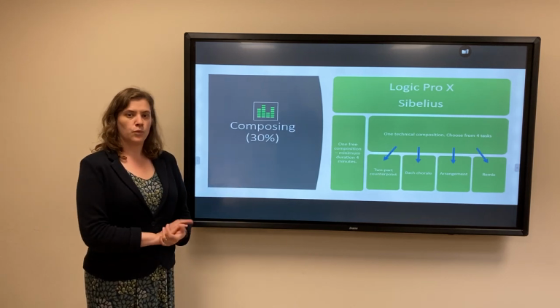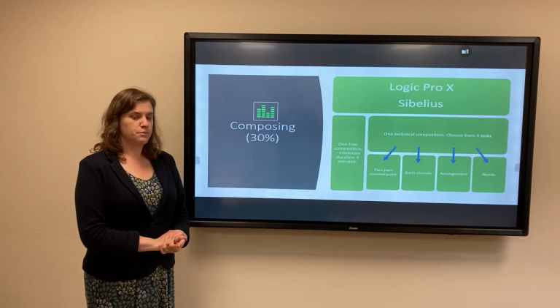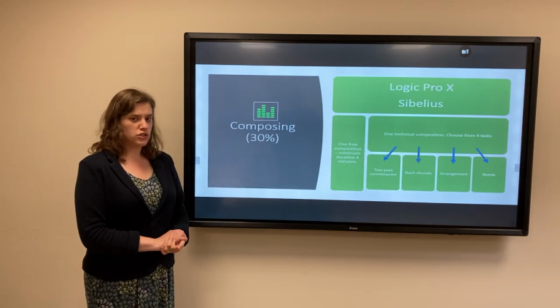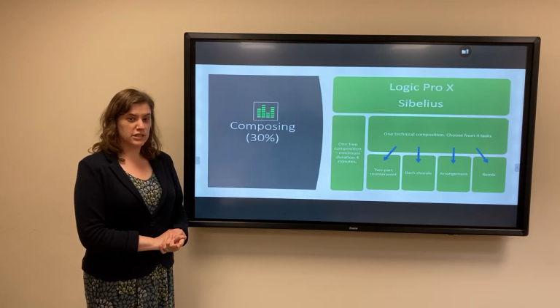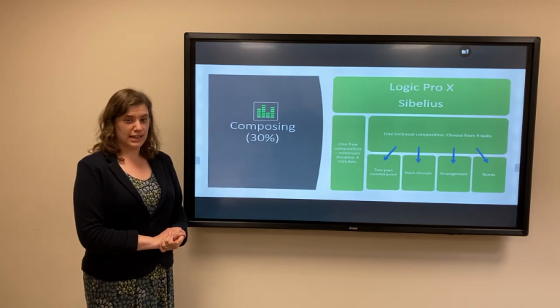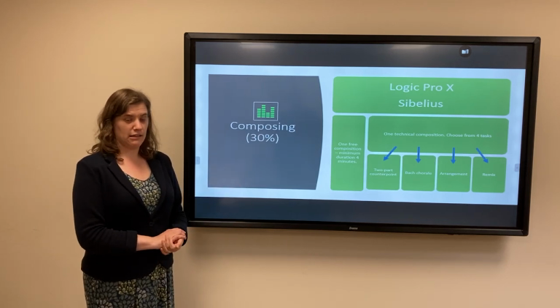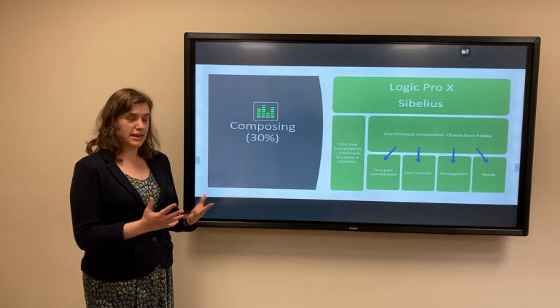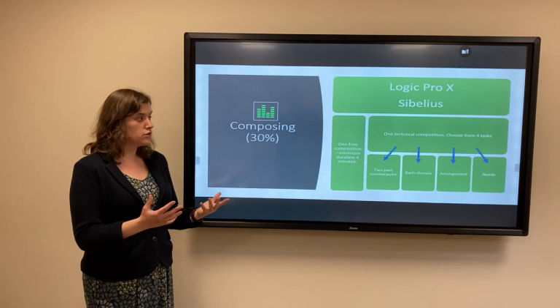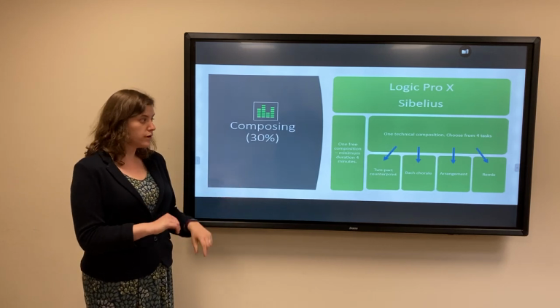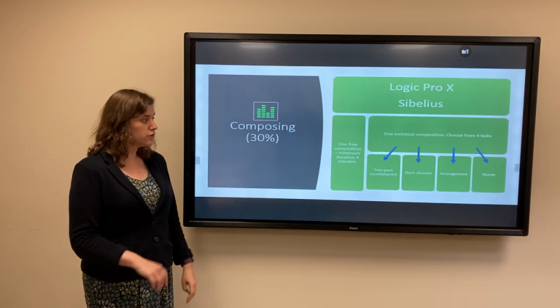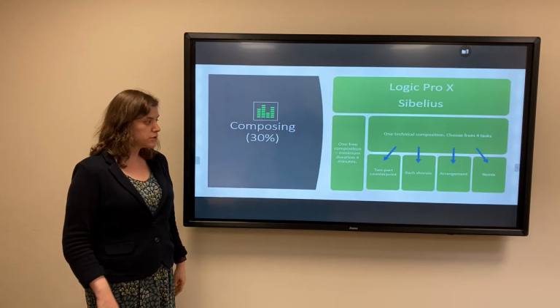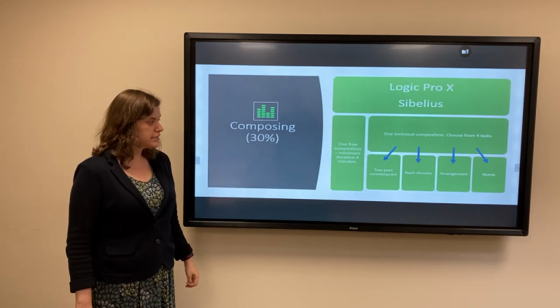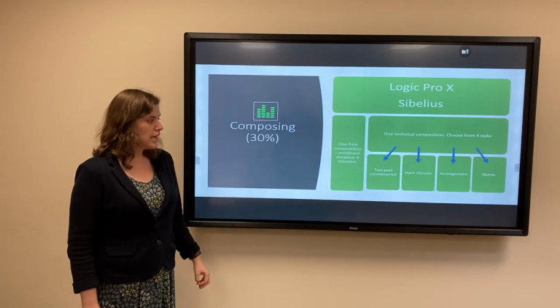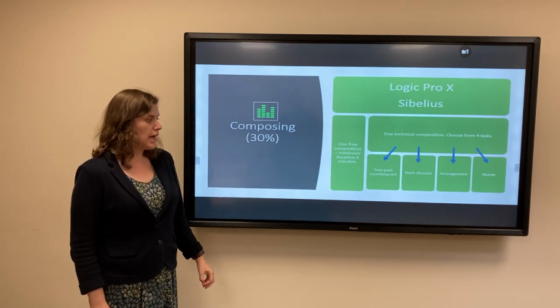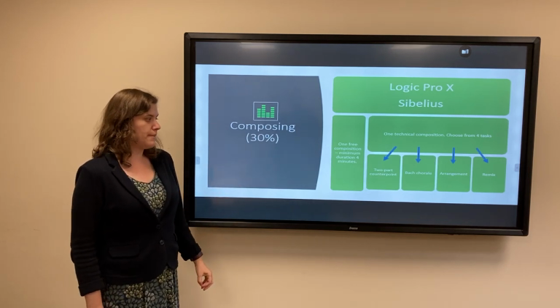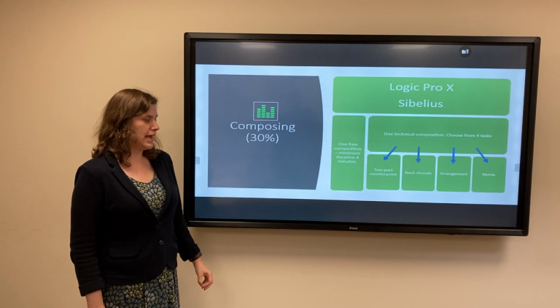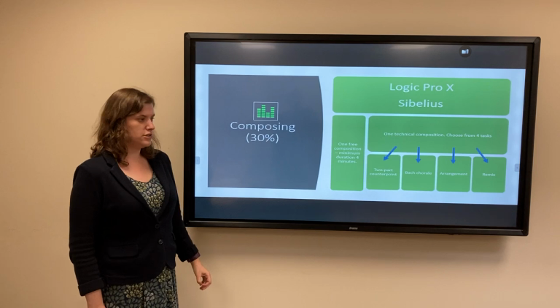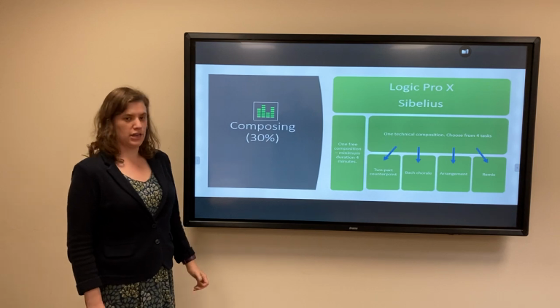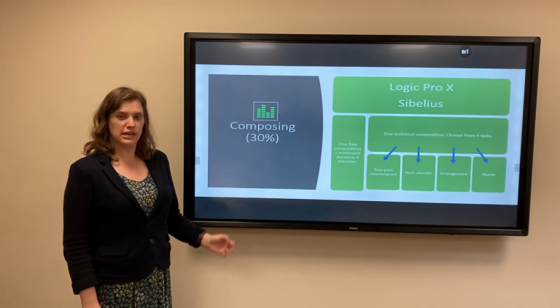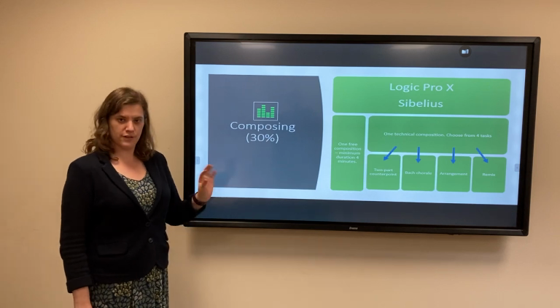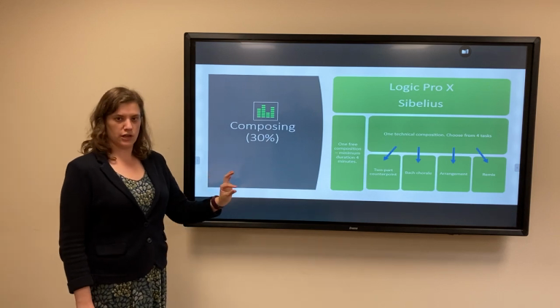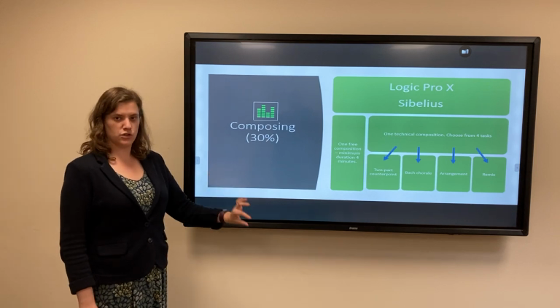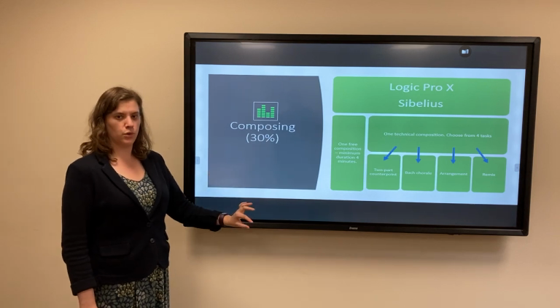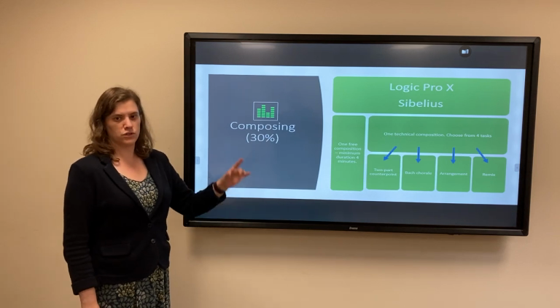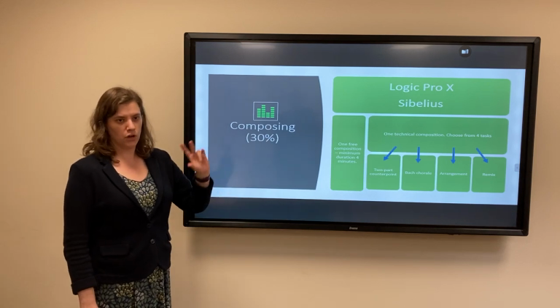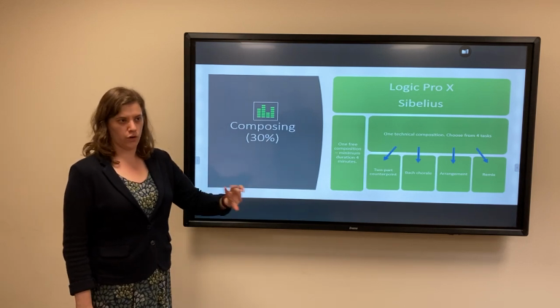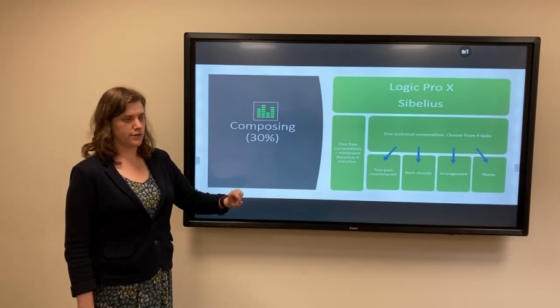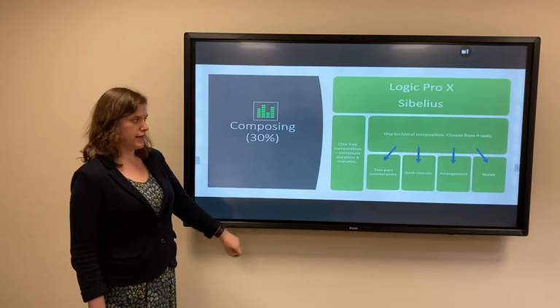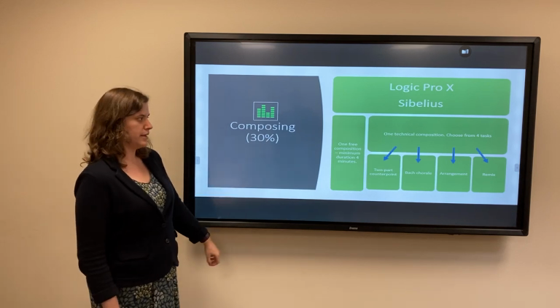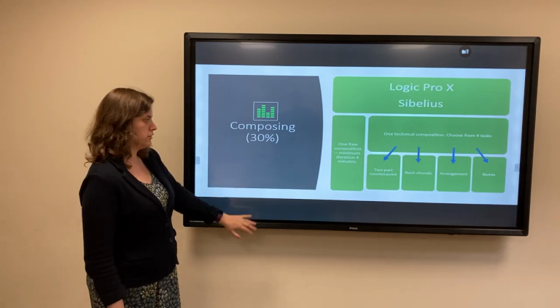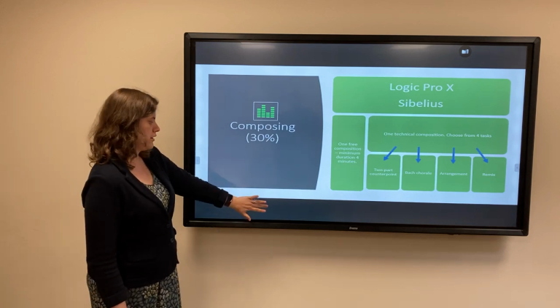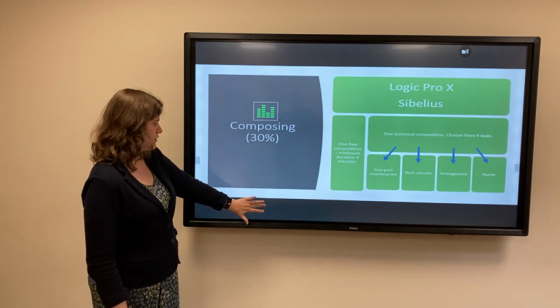We support students in taking any and all of those options, and you get individualised support on developing those tasks.